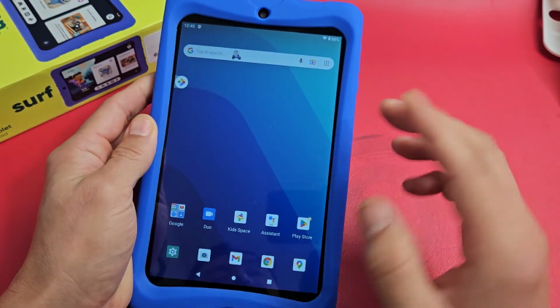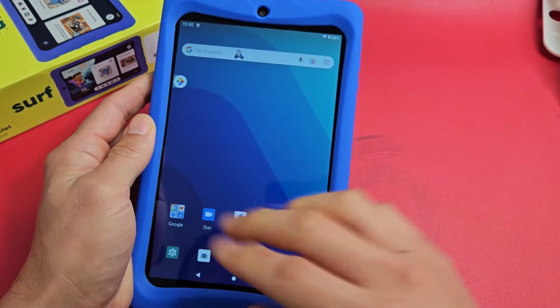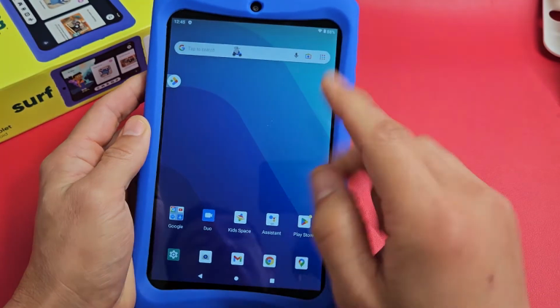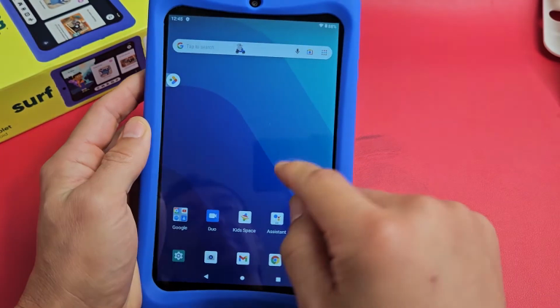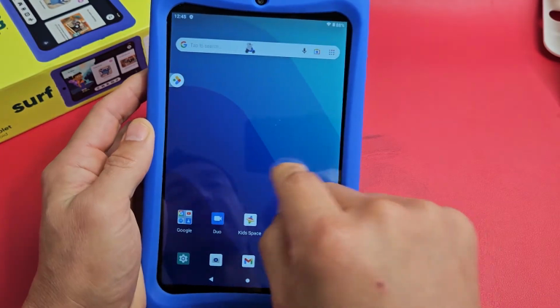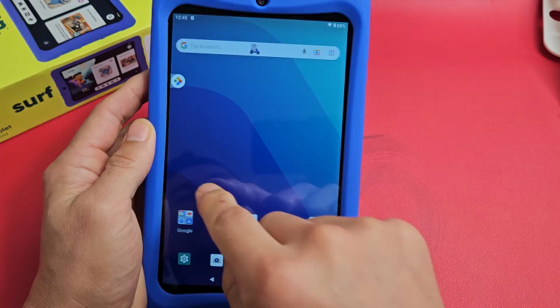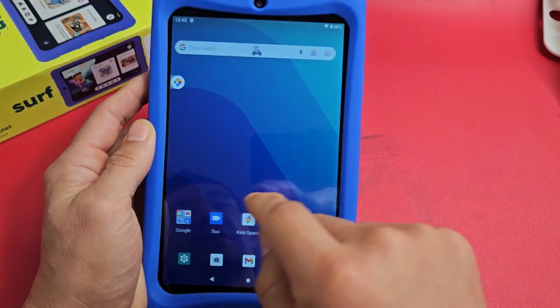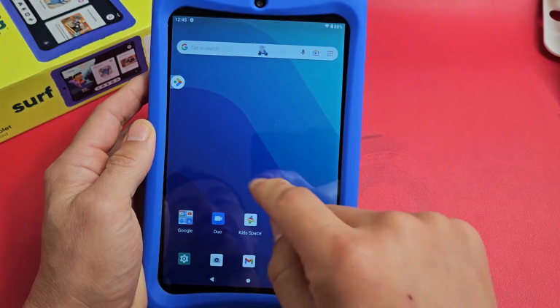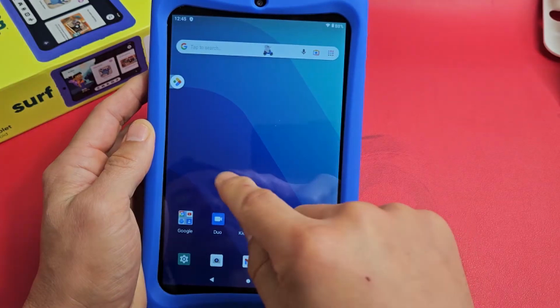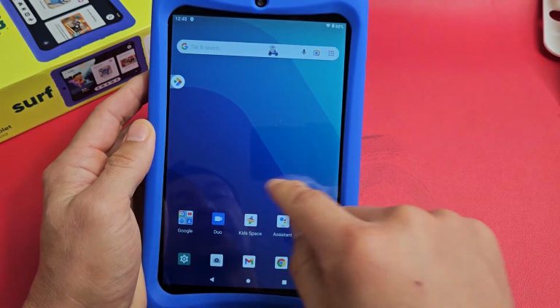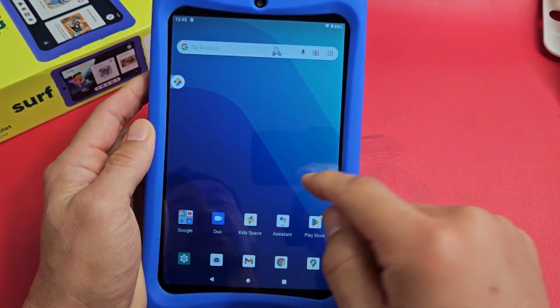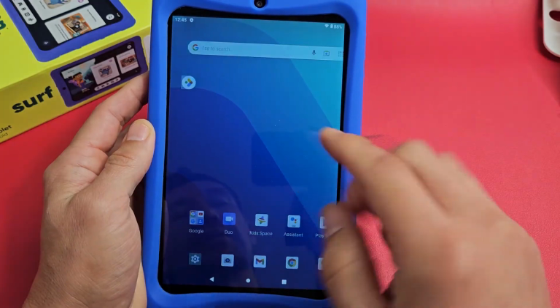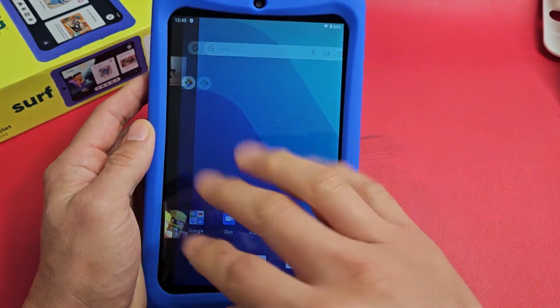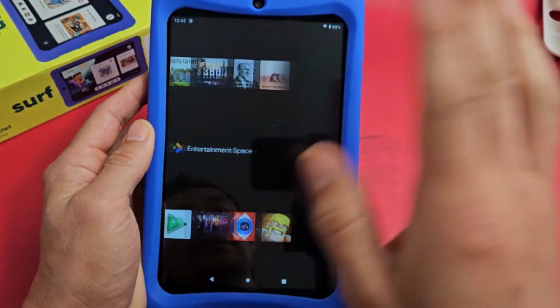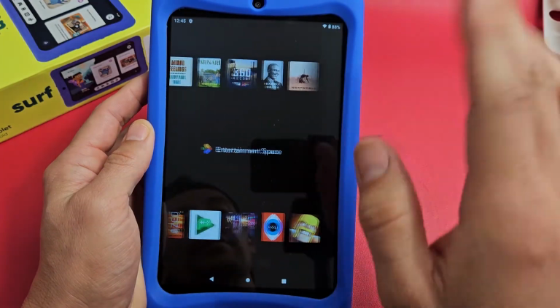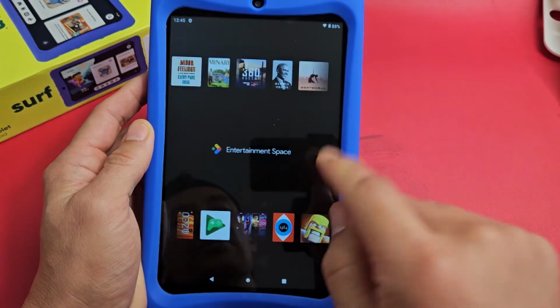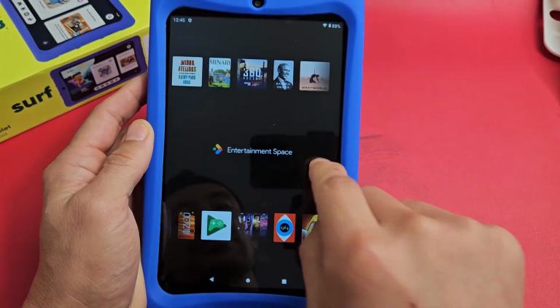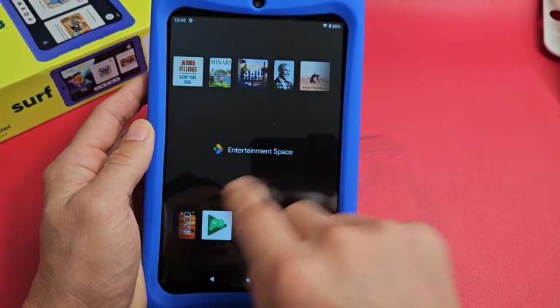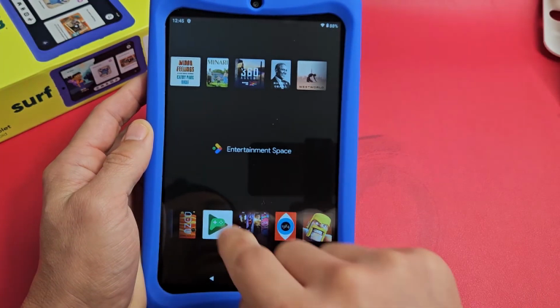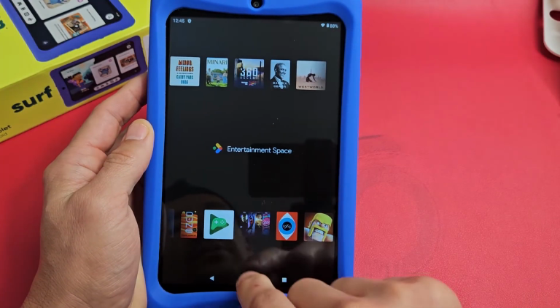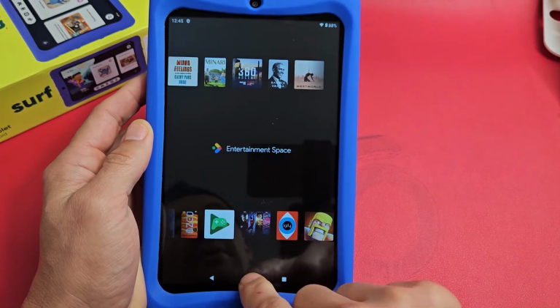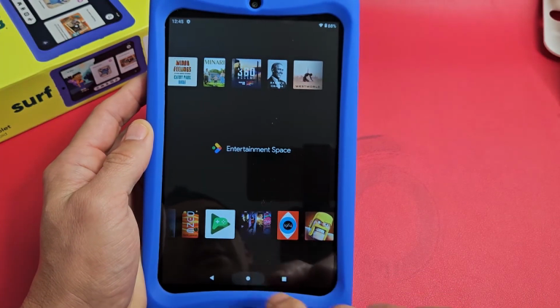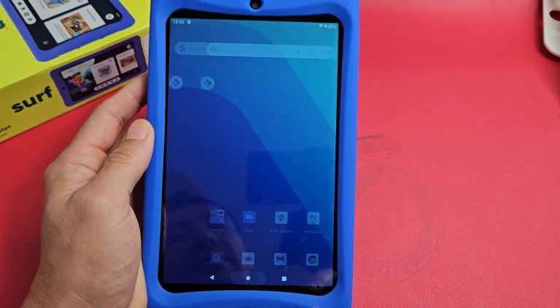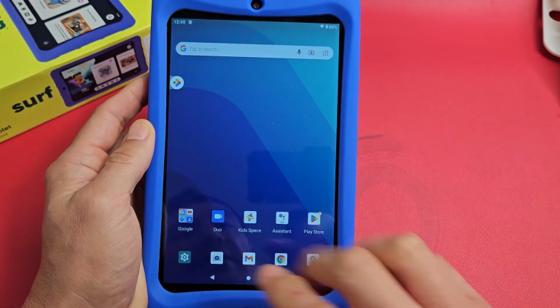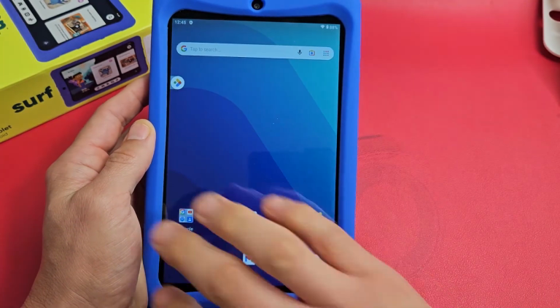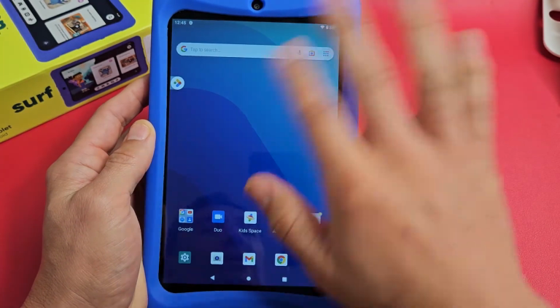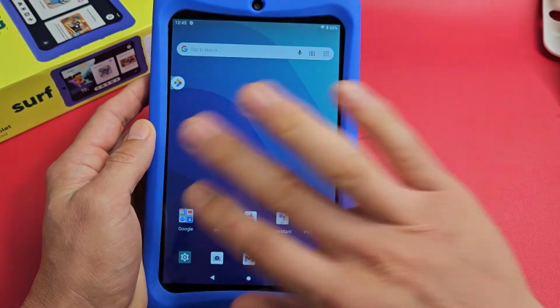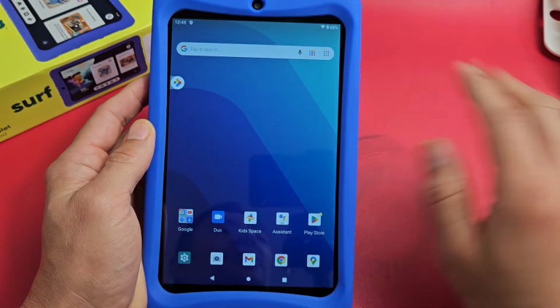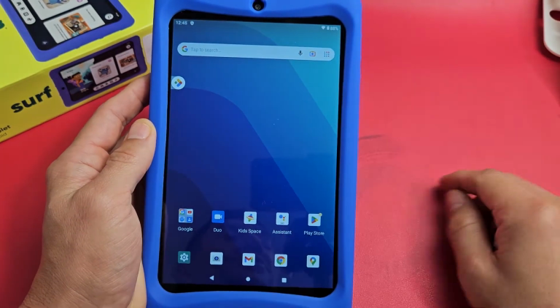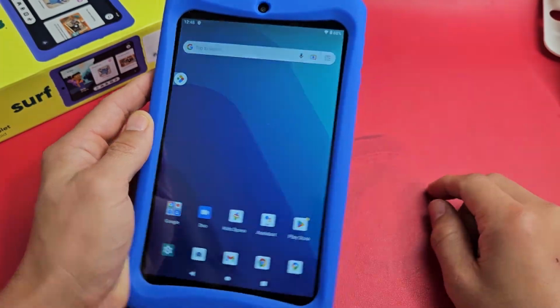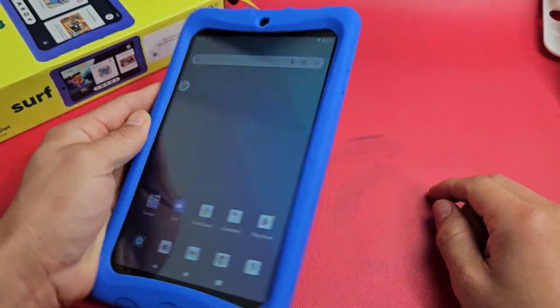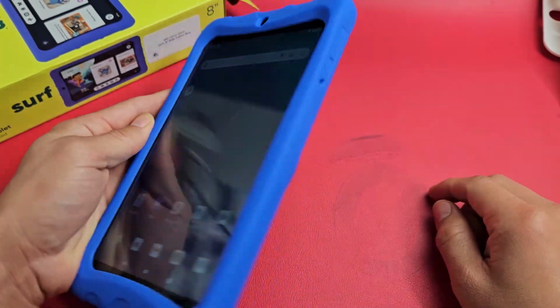My screen here is working, but let's pretend it's frozen or unresponsive. Pretend I'm stuck on the screen here.